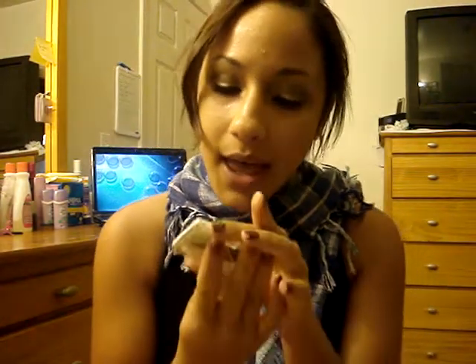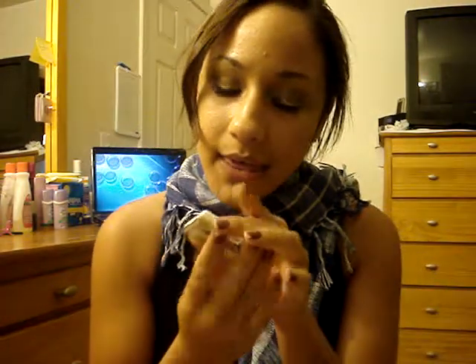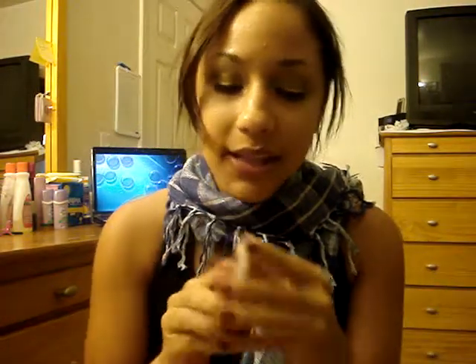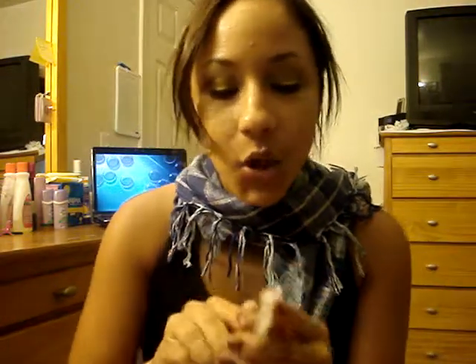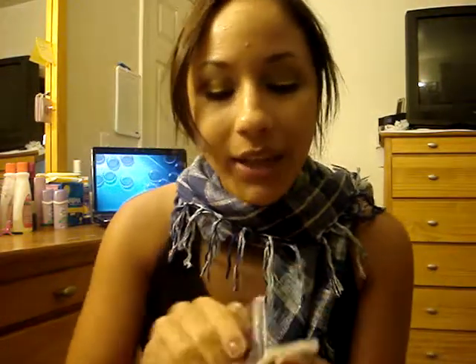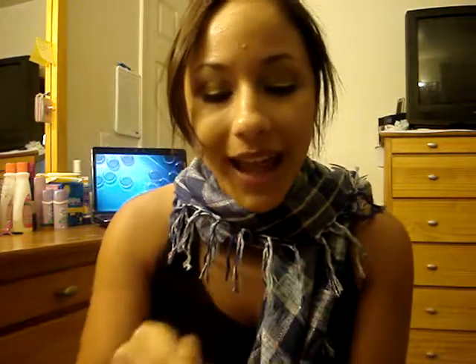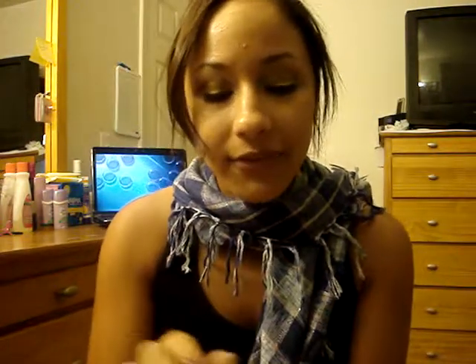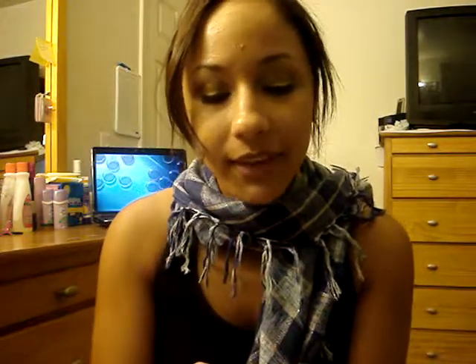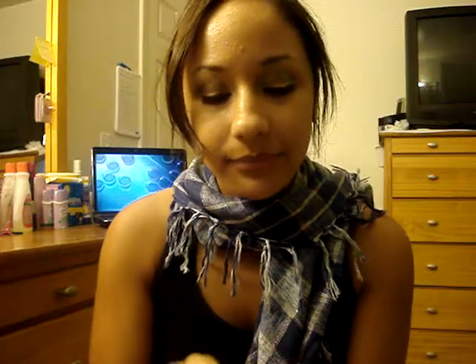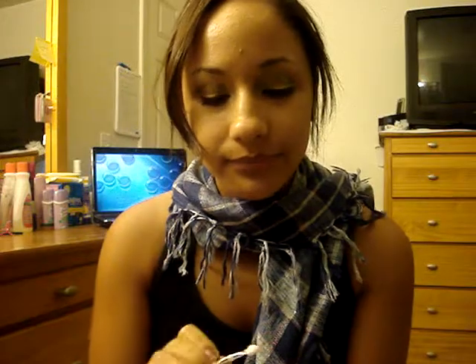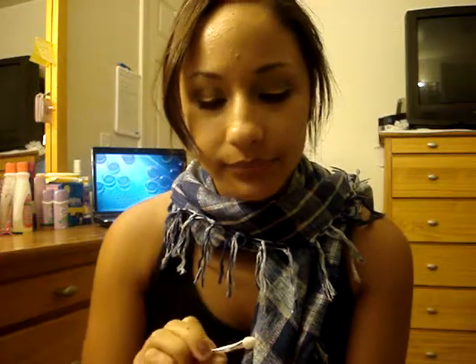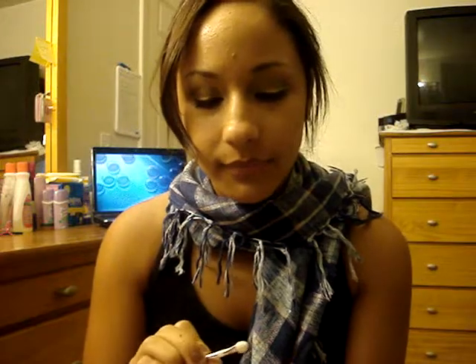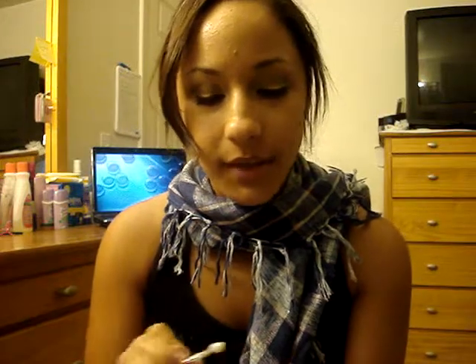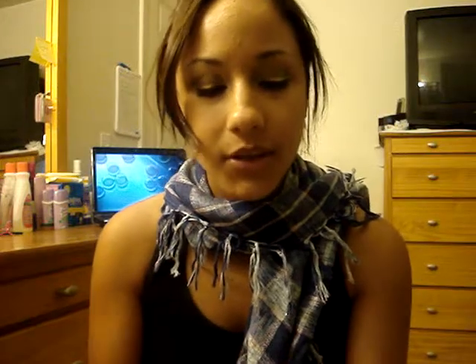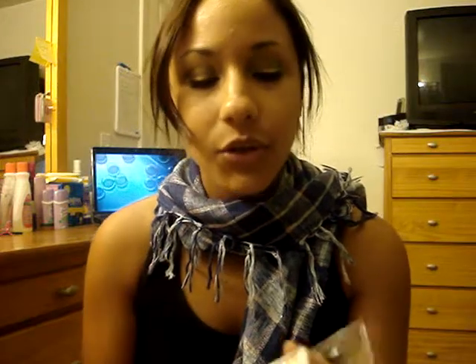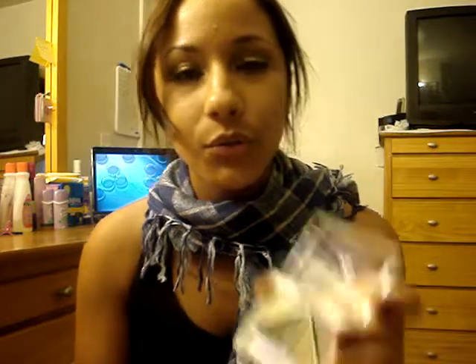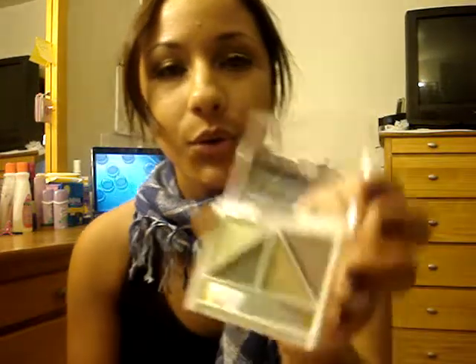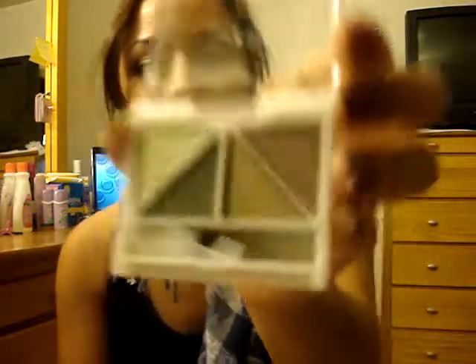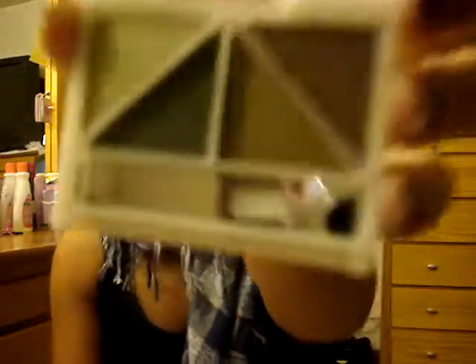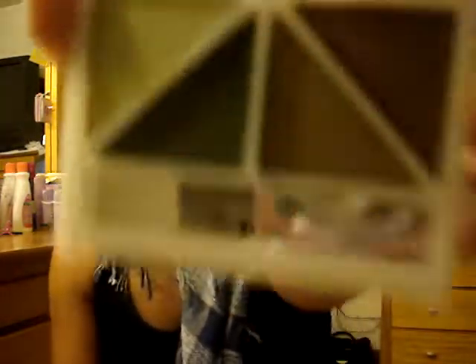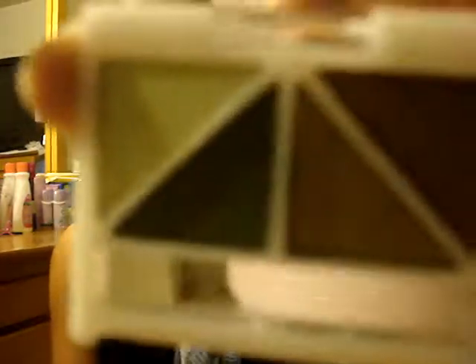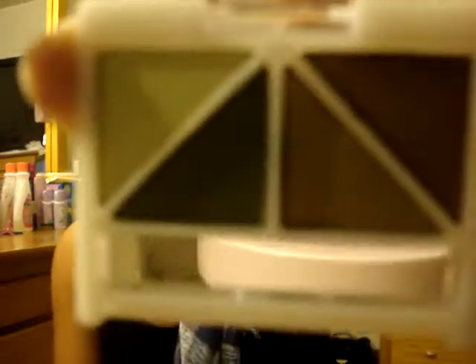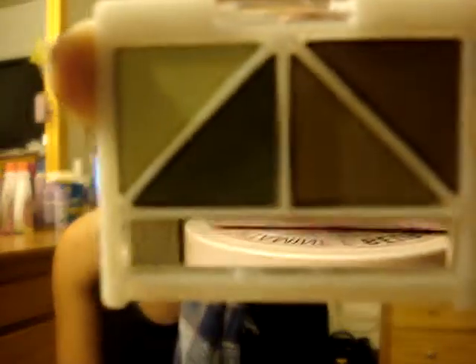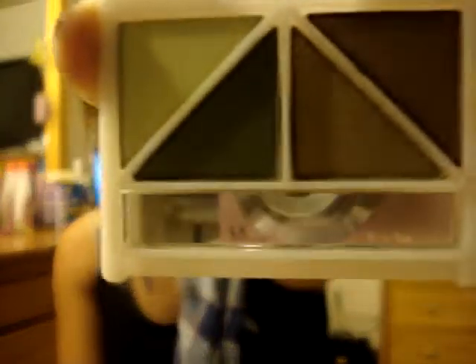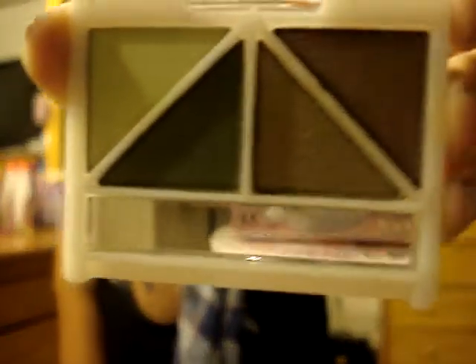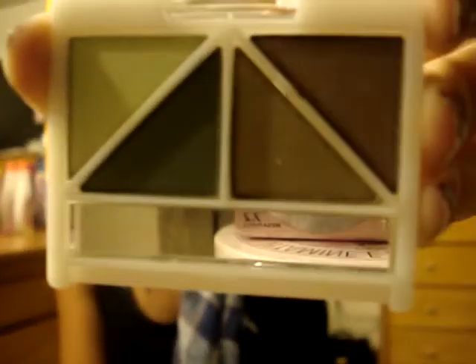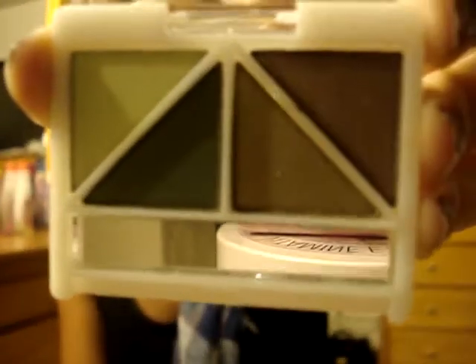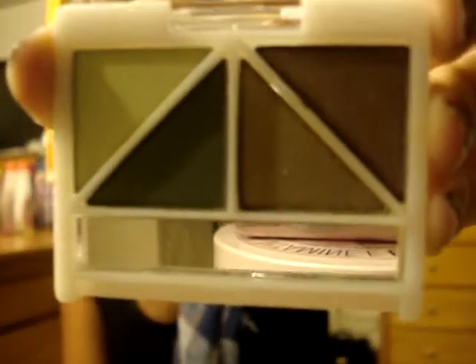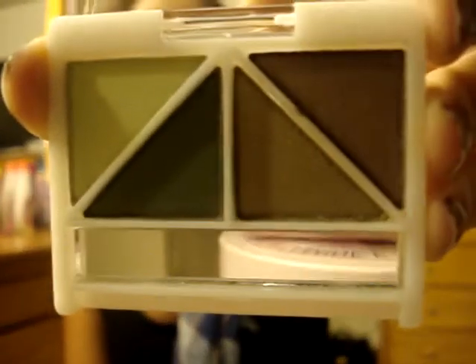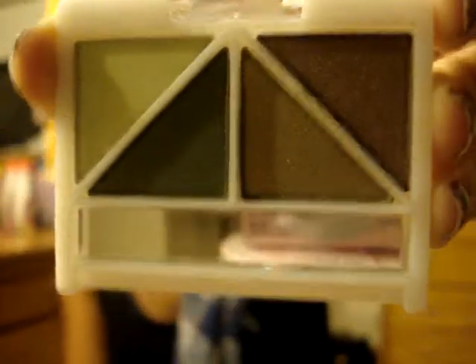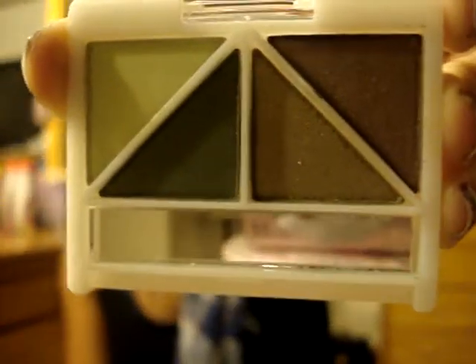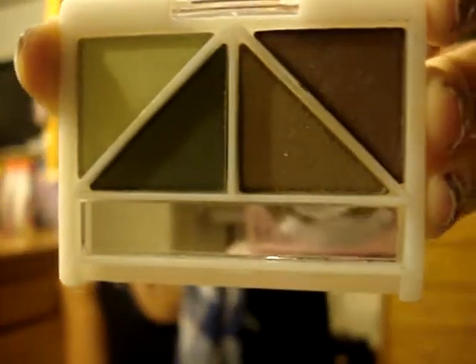This one is called Ivy. It's your neutrals — like green neutrals with some brown.